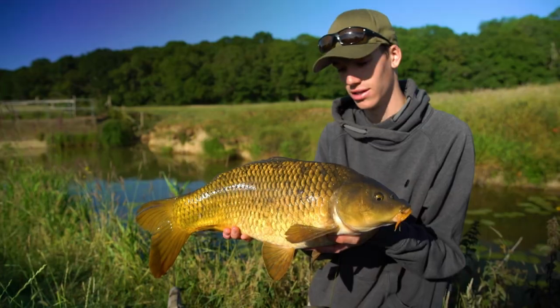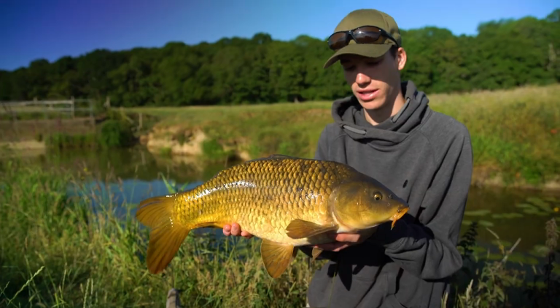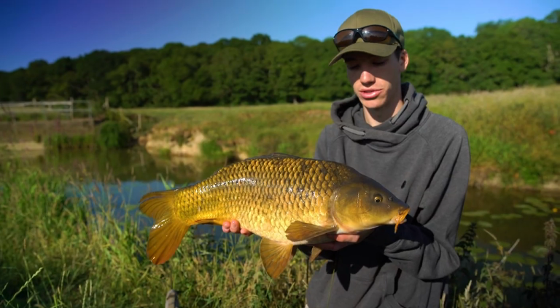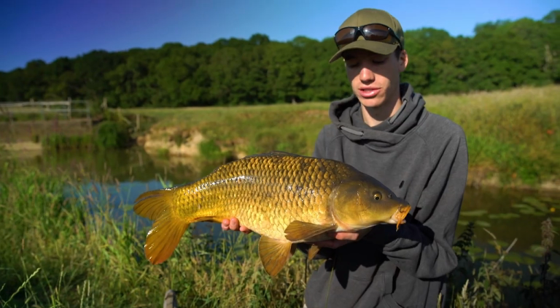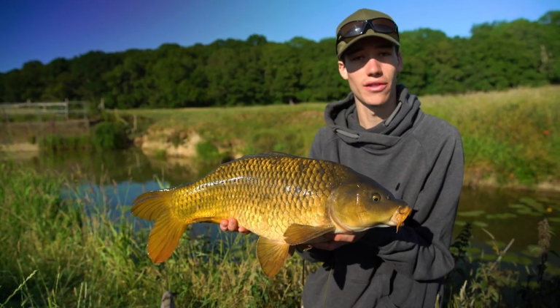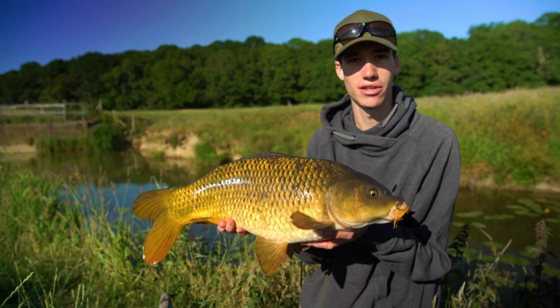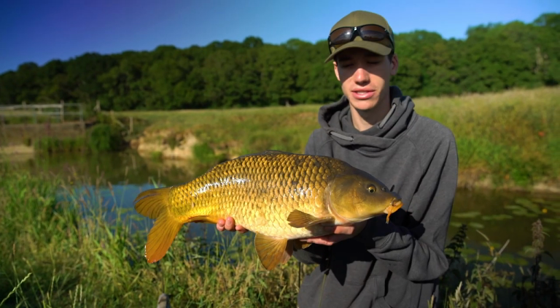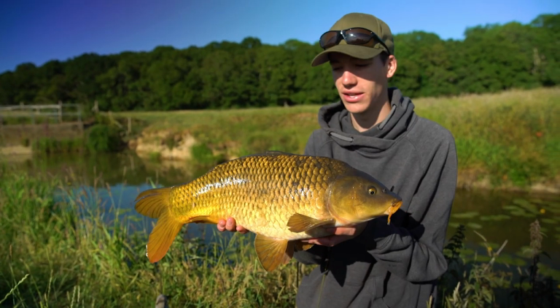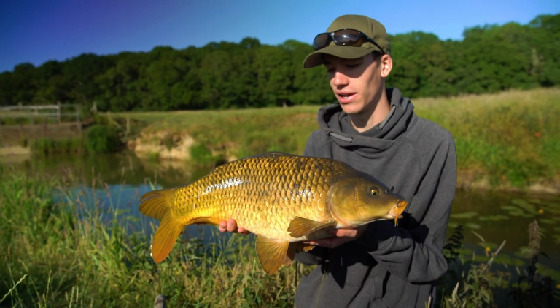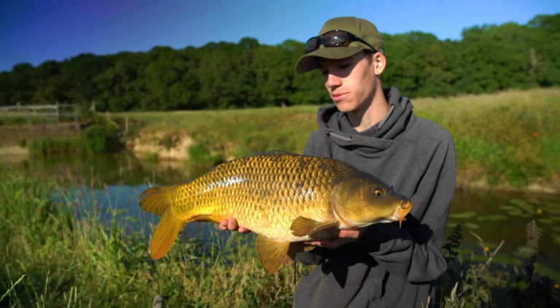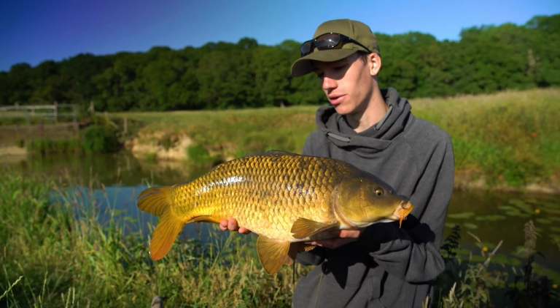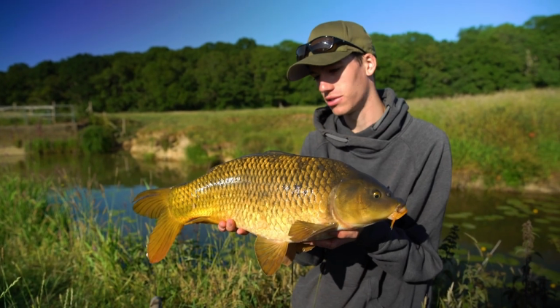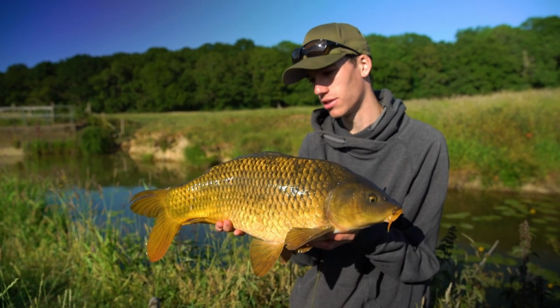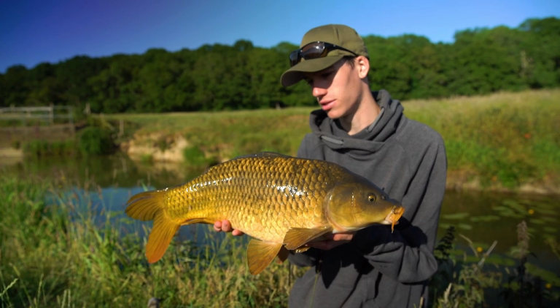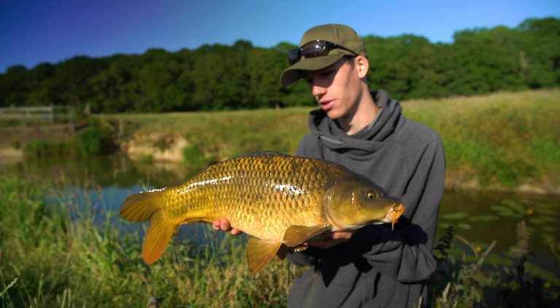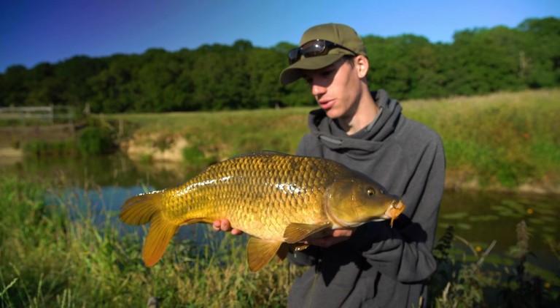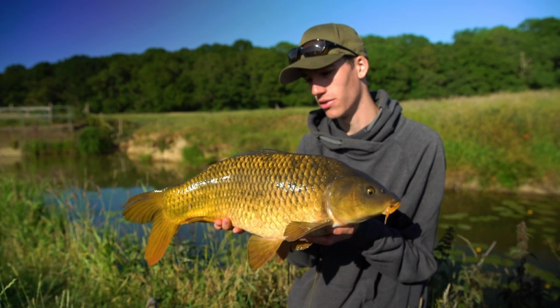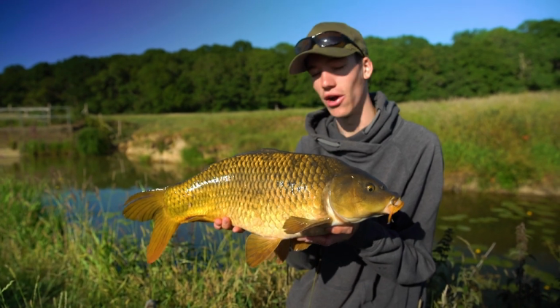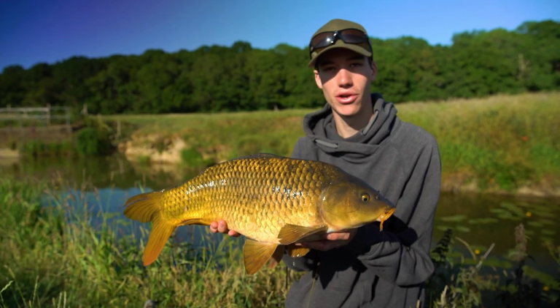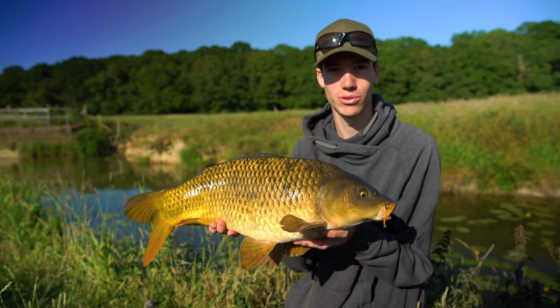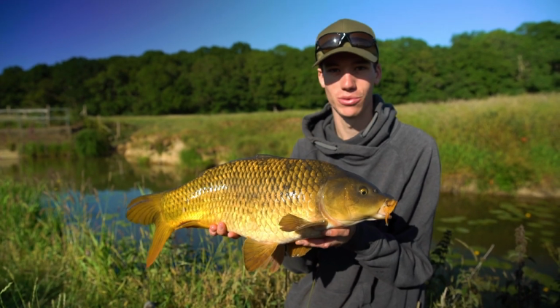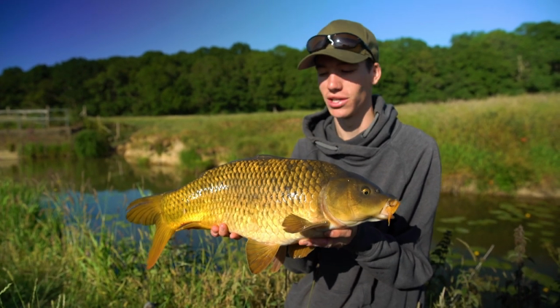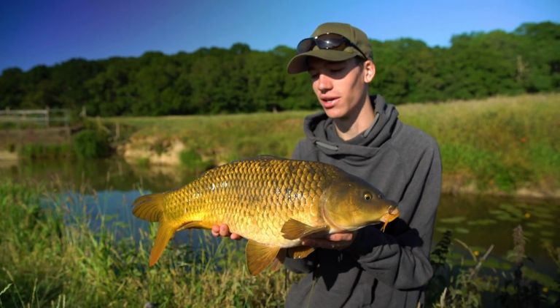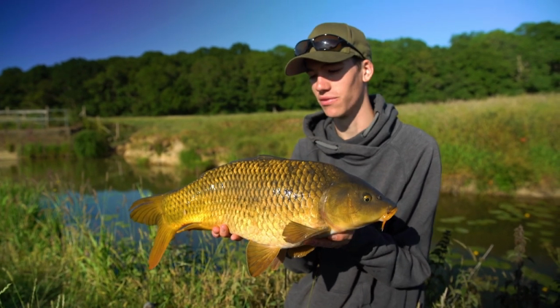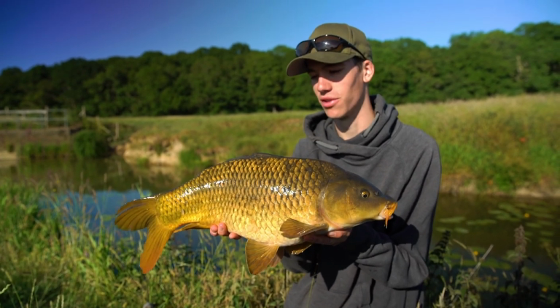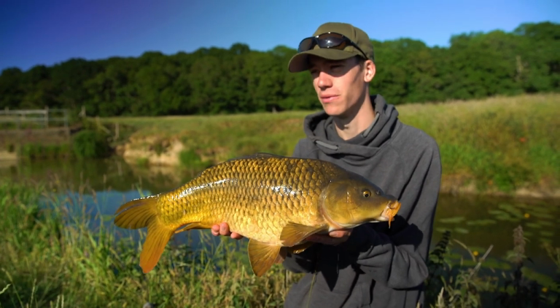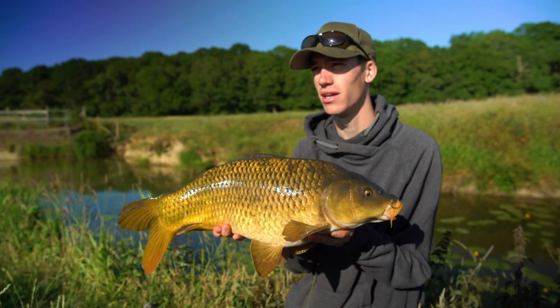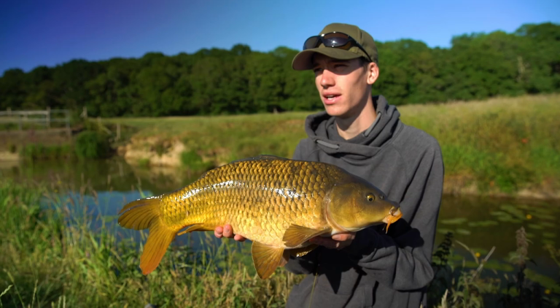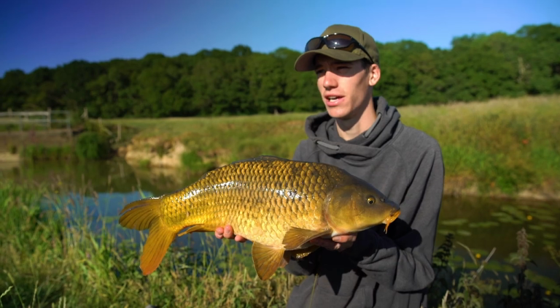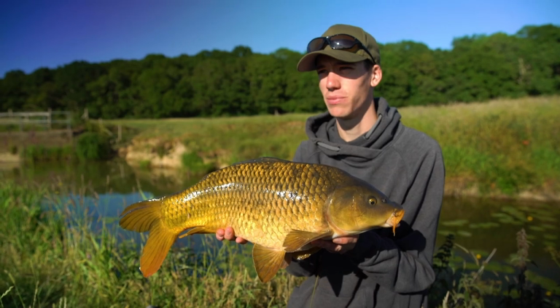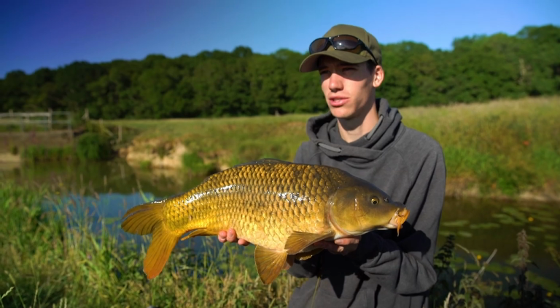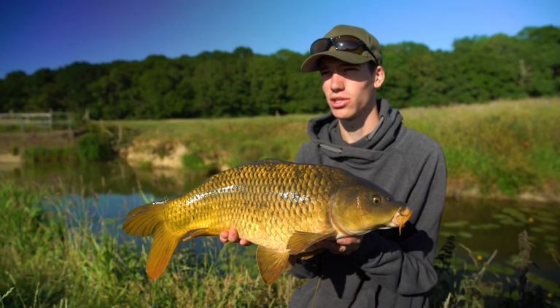Once you've done this it's likely you're going to be hooked on carp fishing forever, because it's such an exciting way to catch them.